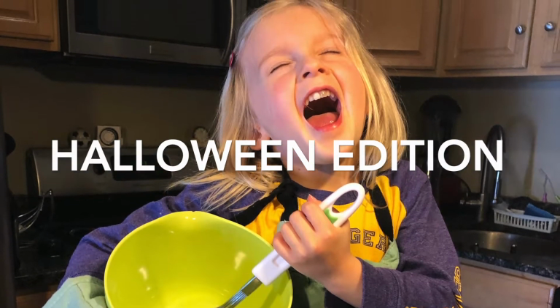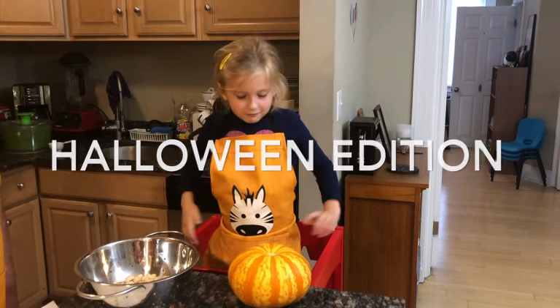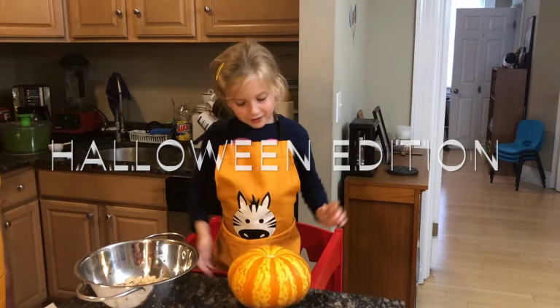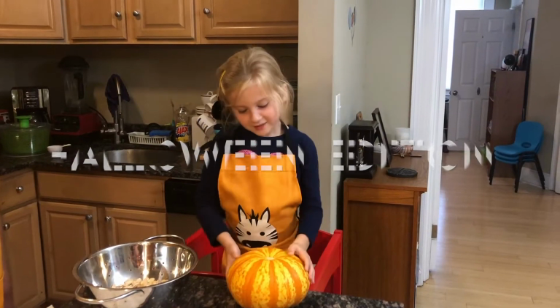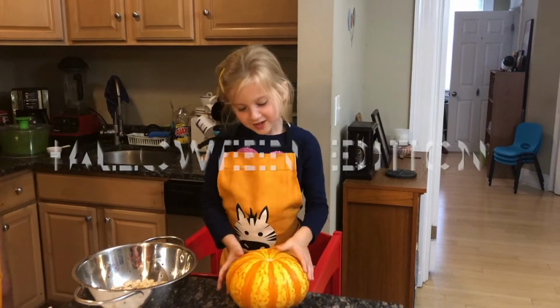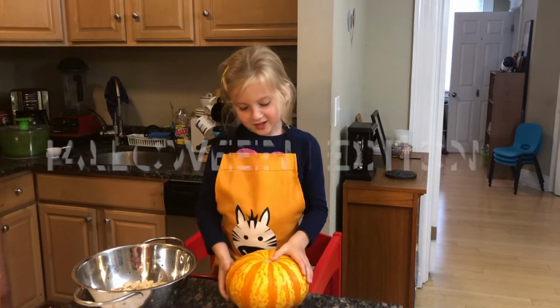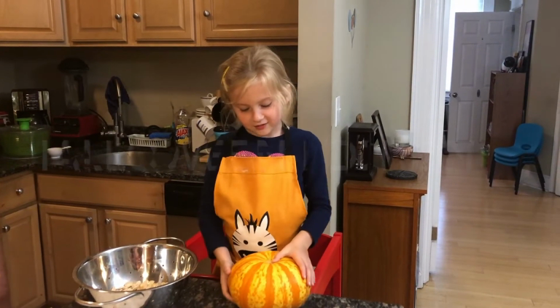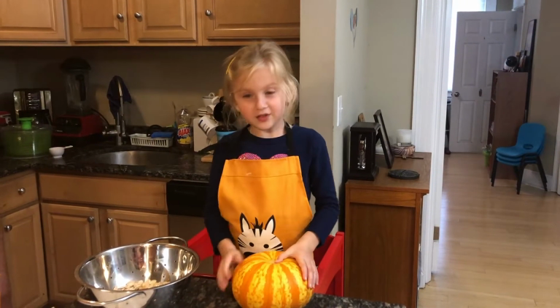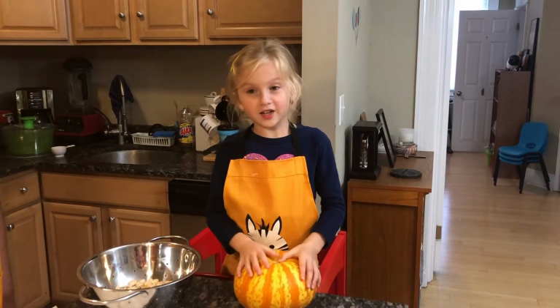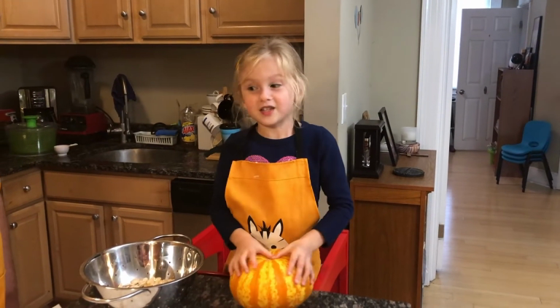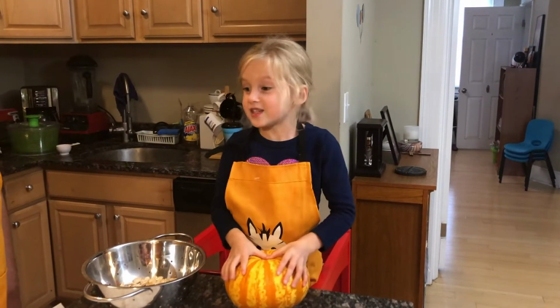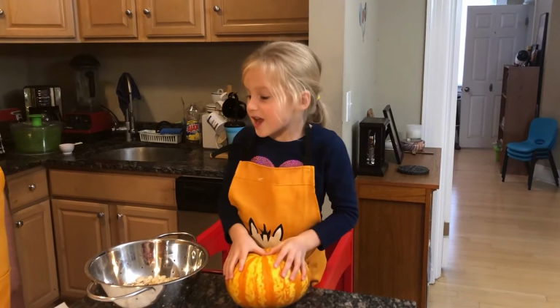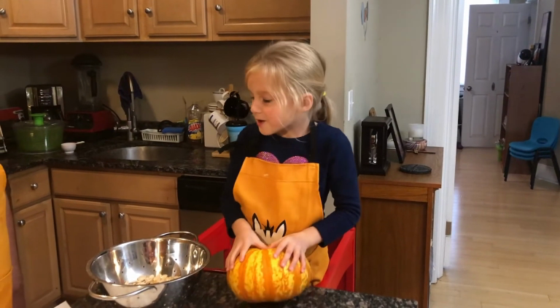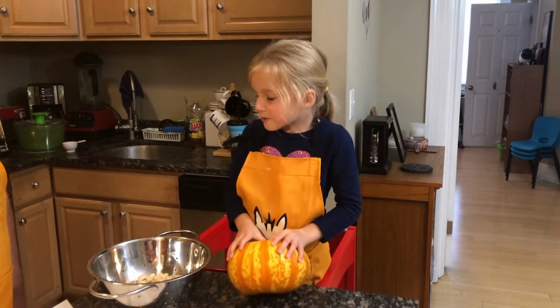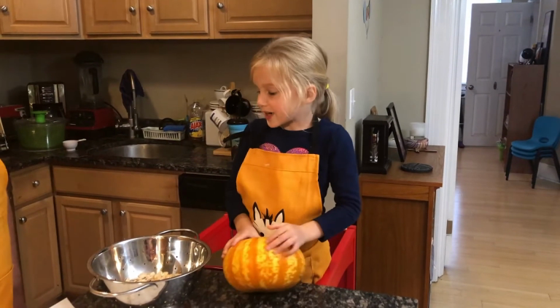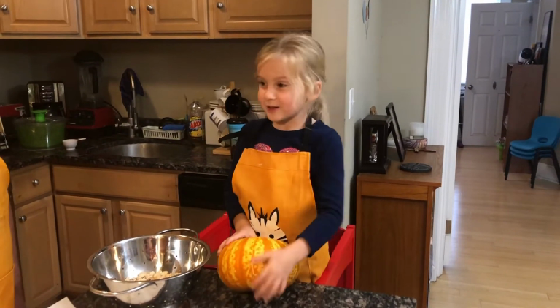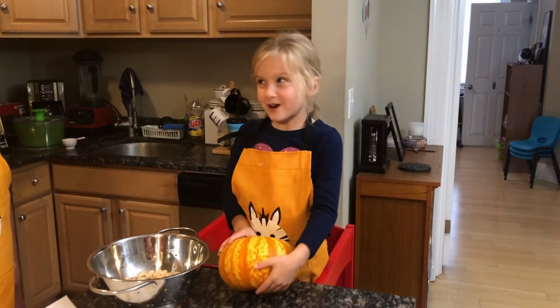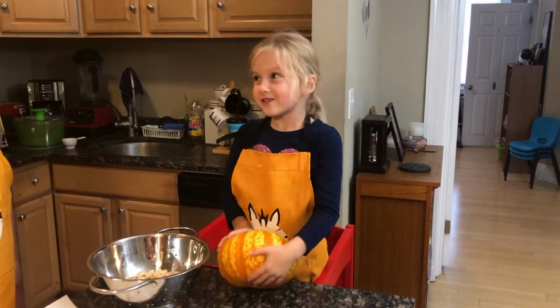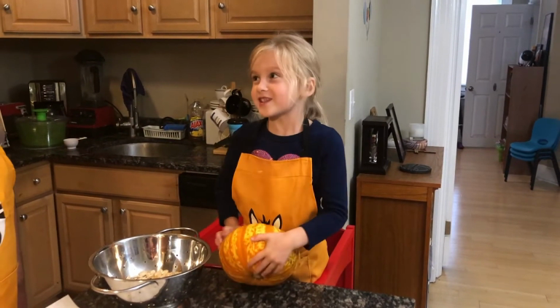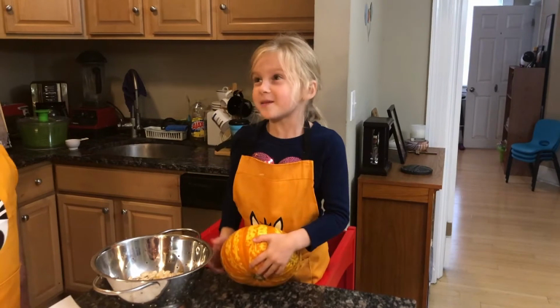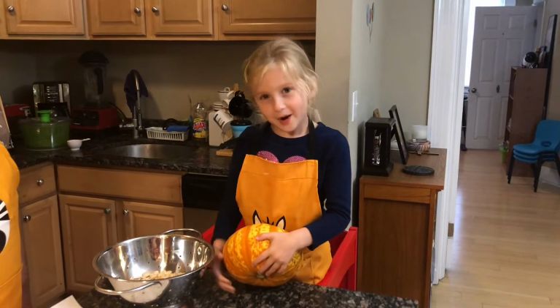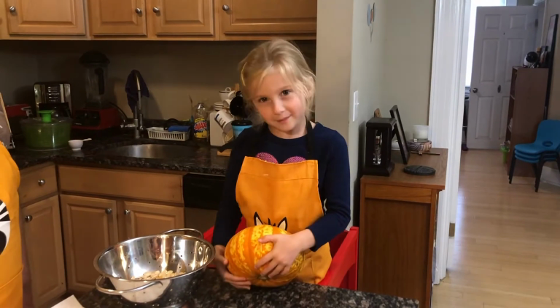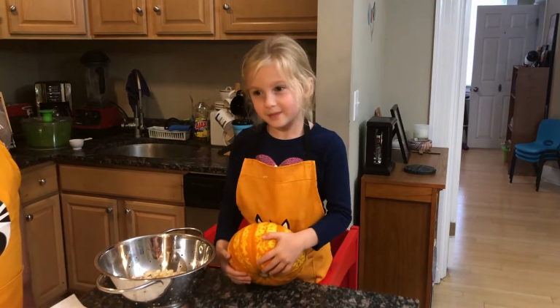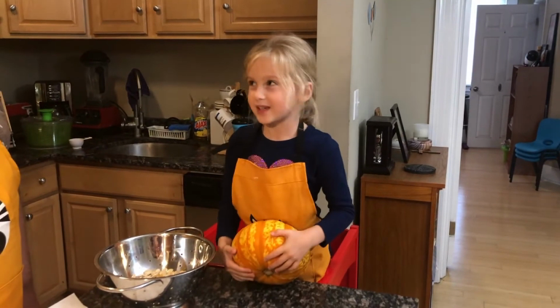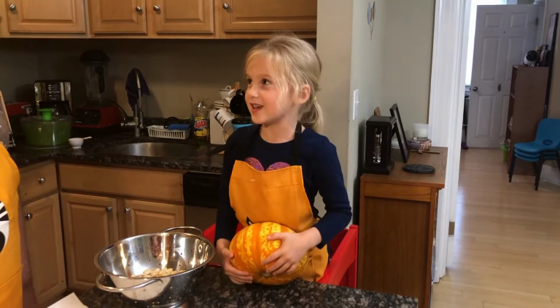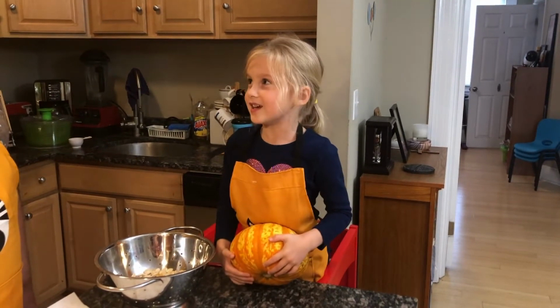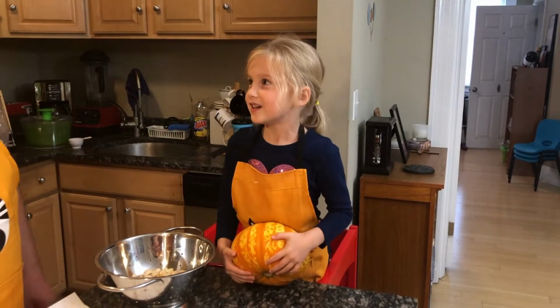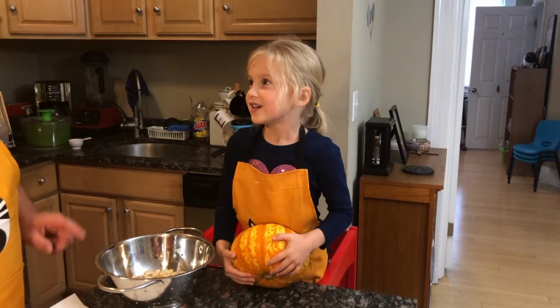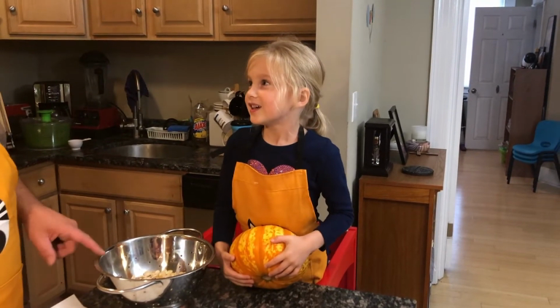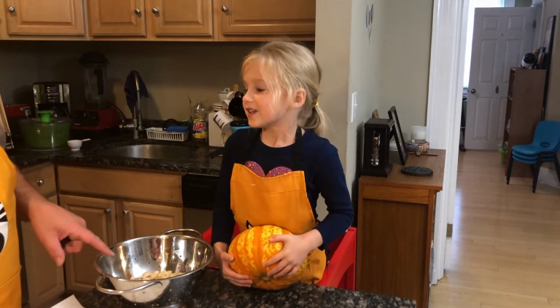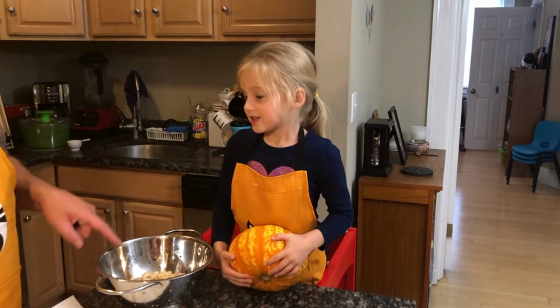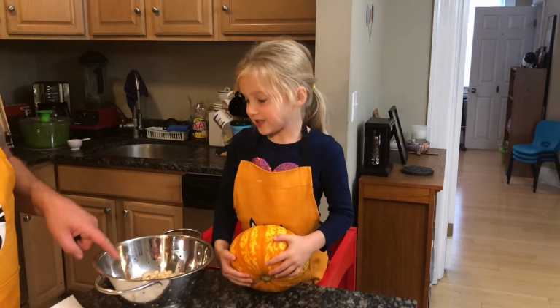Welcome to Cookin' Movesire. Today we're making roasted pumpkin seeds.